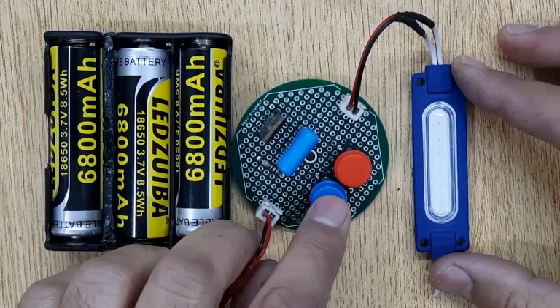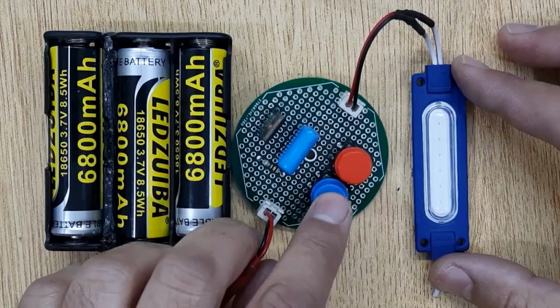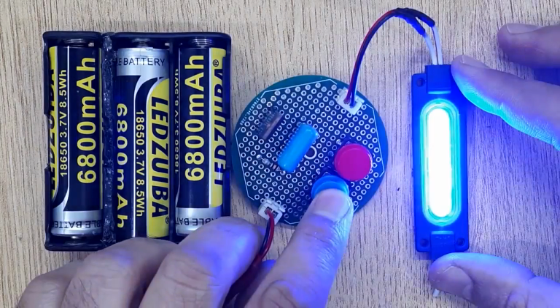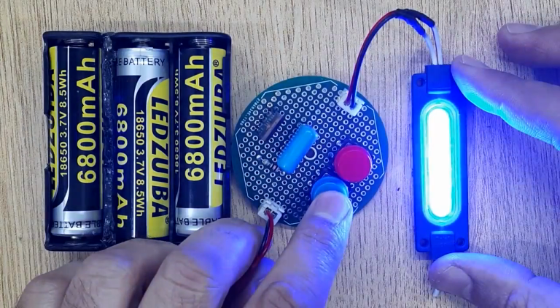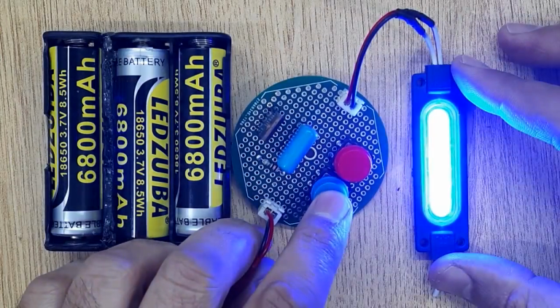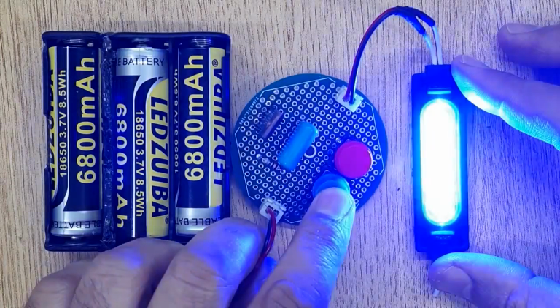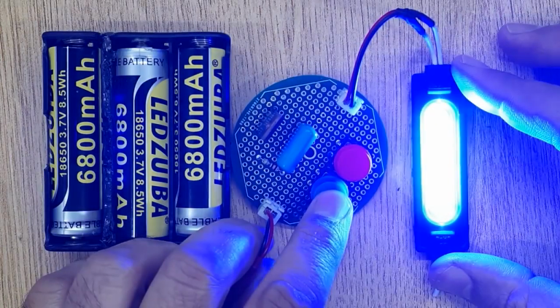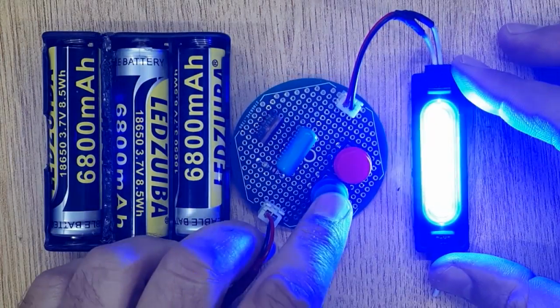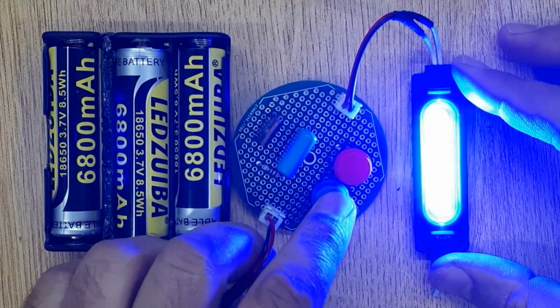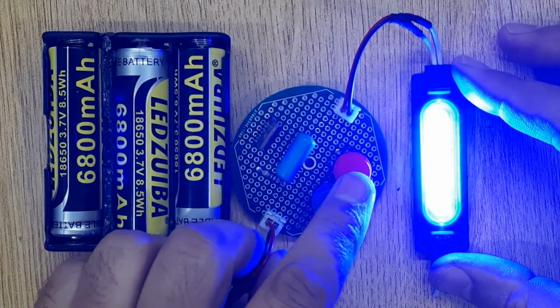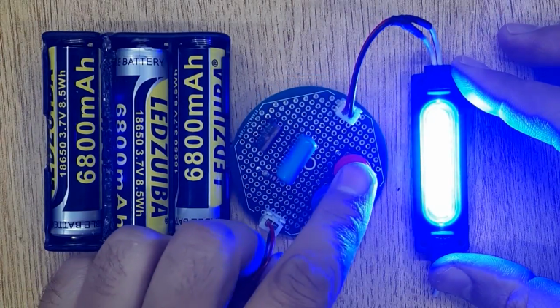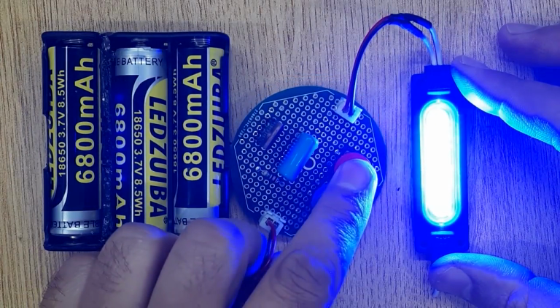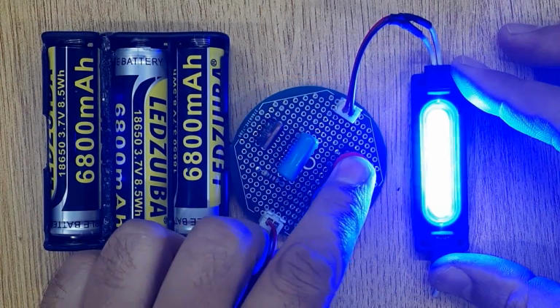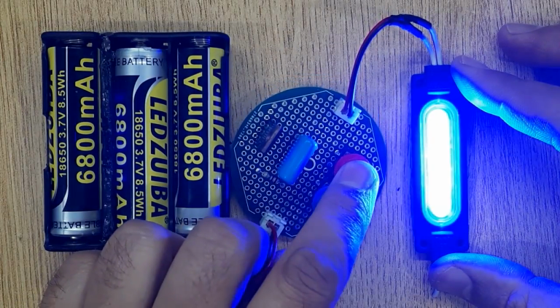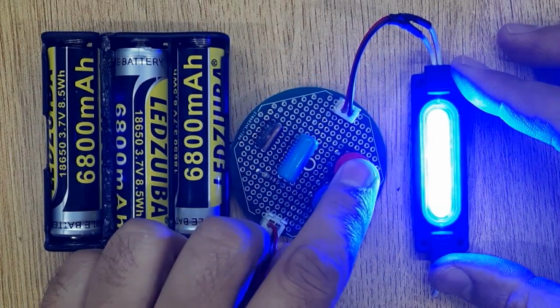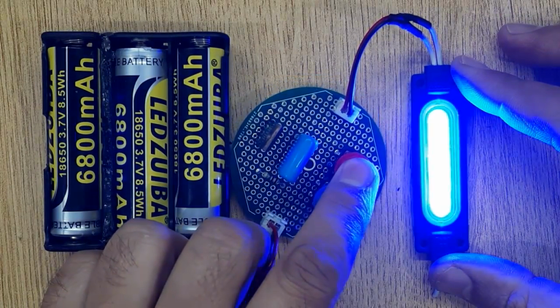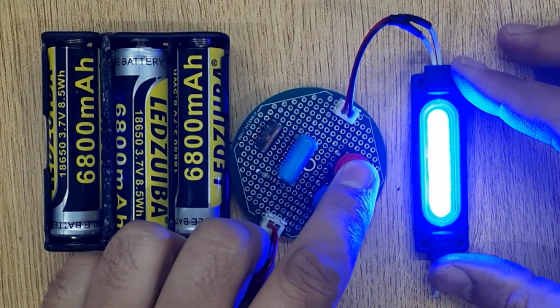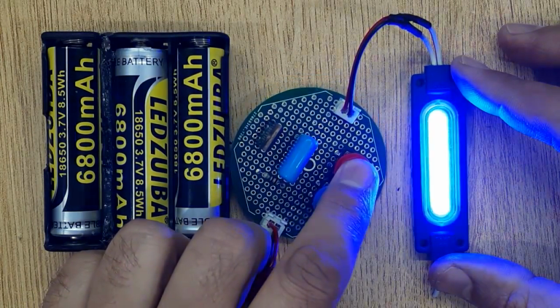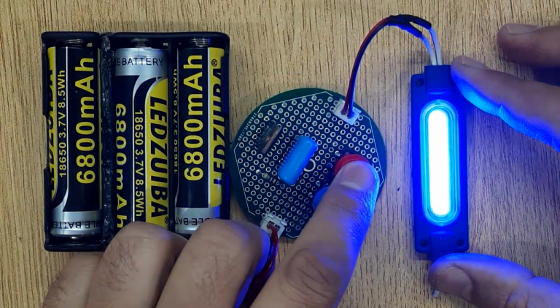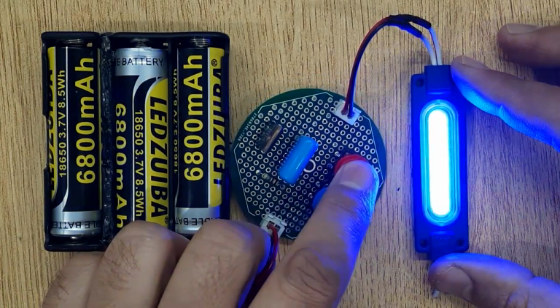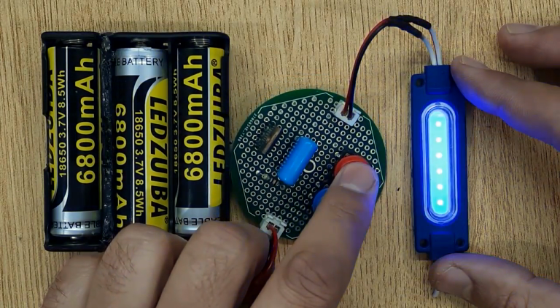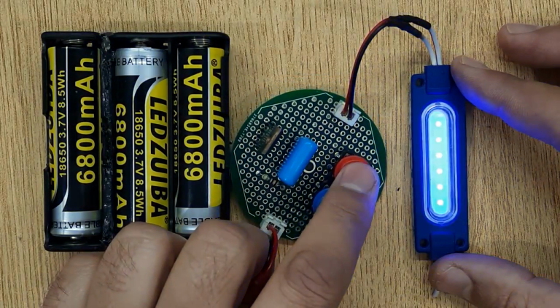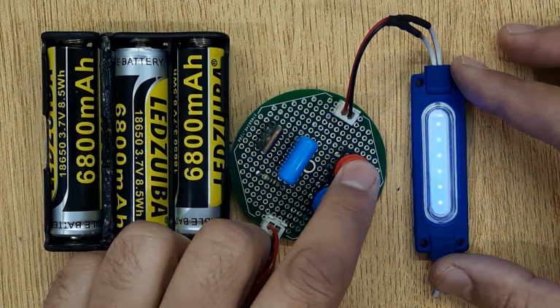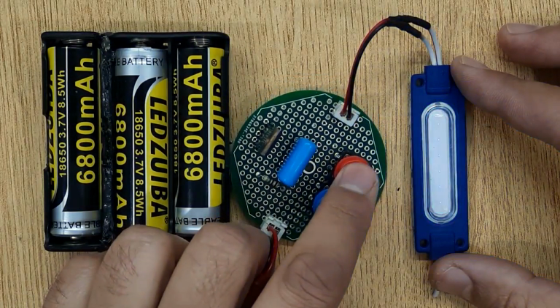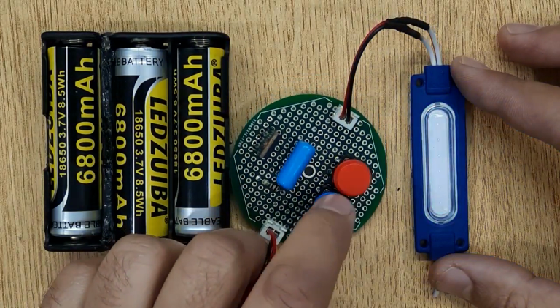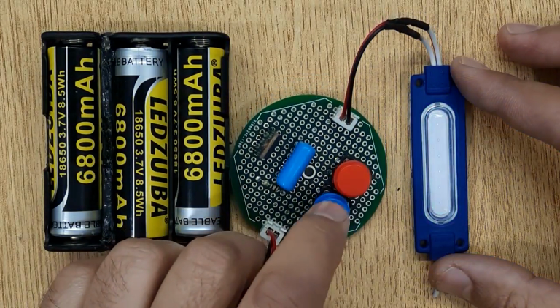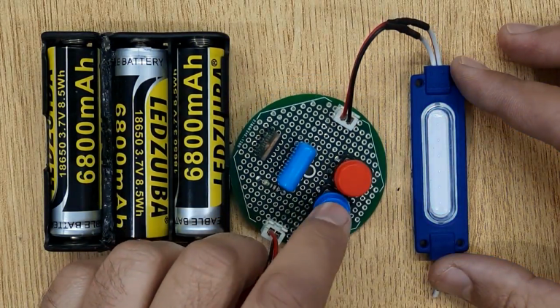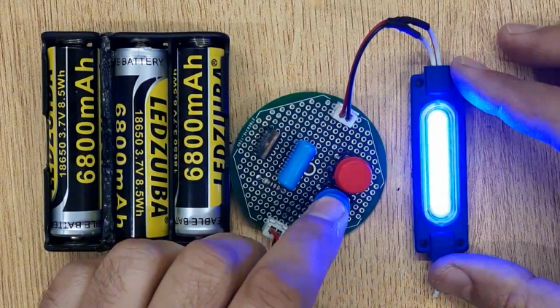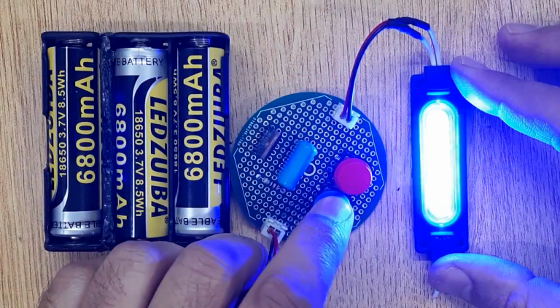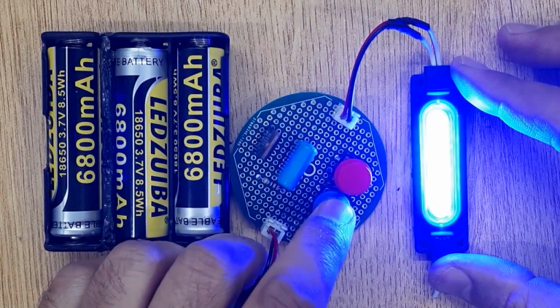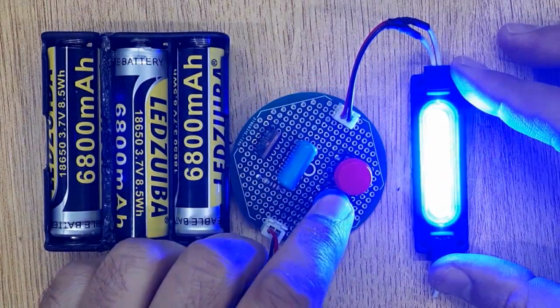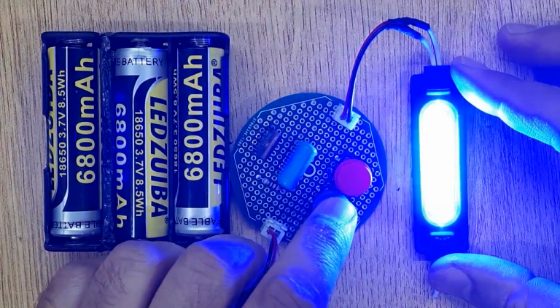Hi friends, today in this video I'm gonna show you how to make an LED dimmer controller circuit.